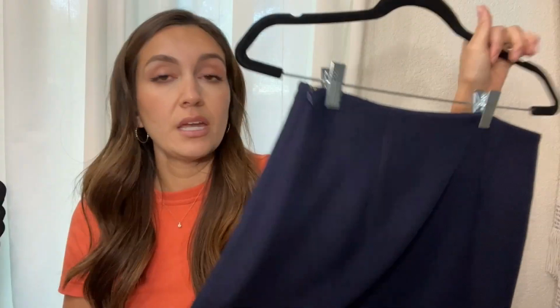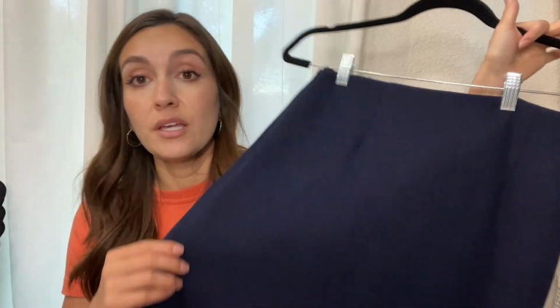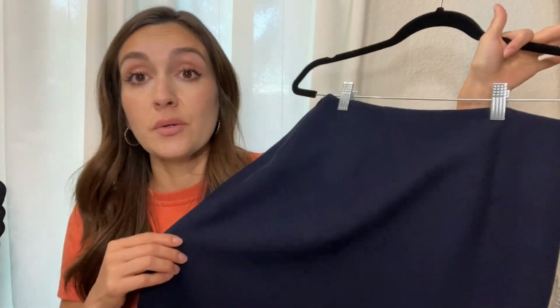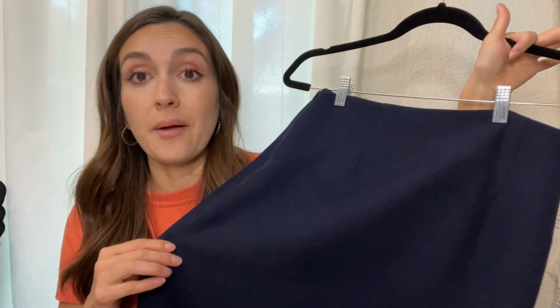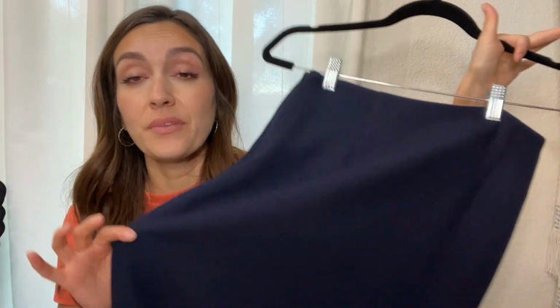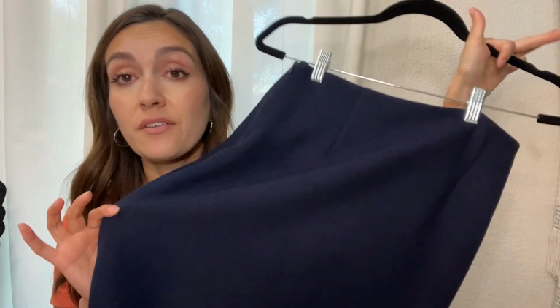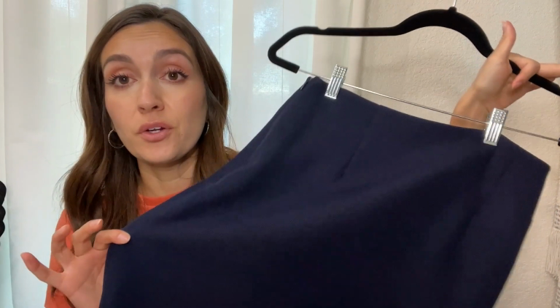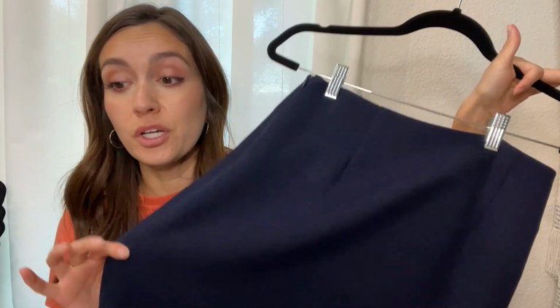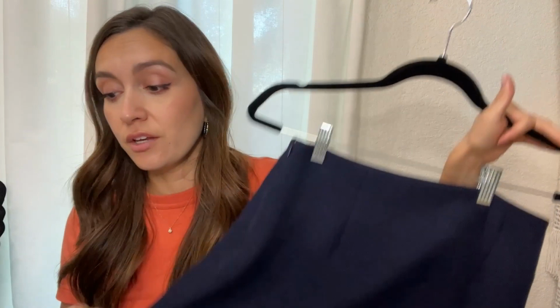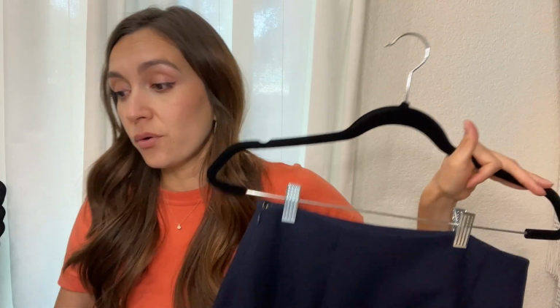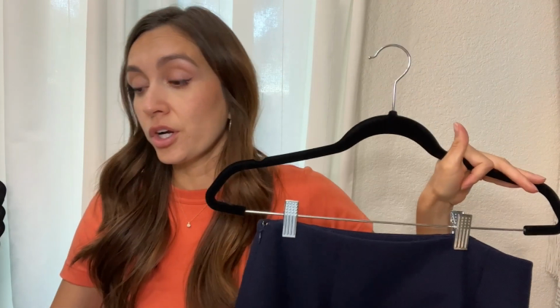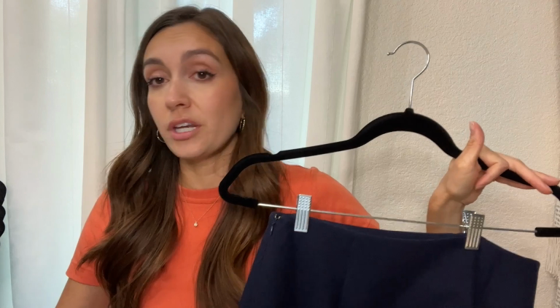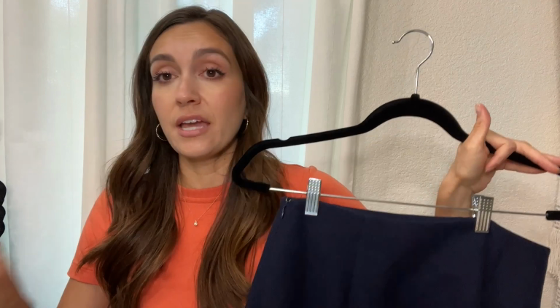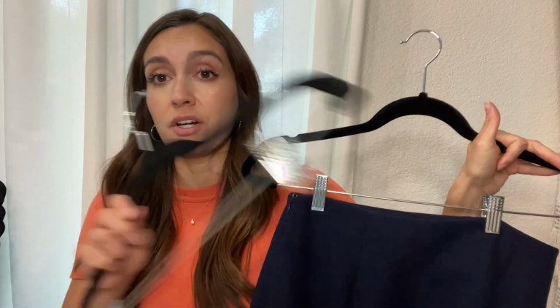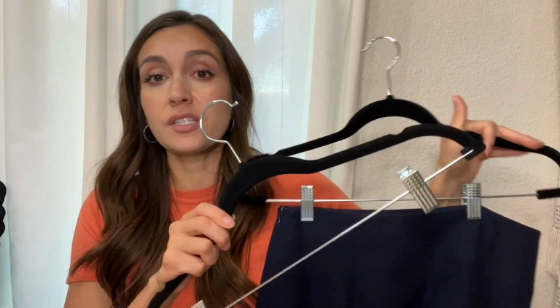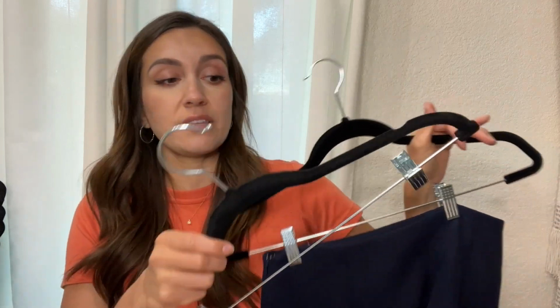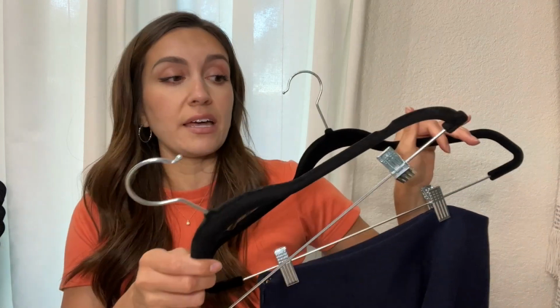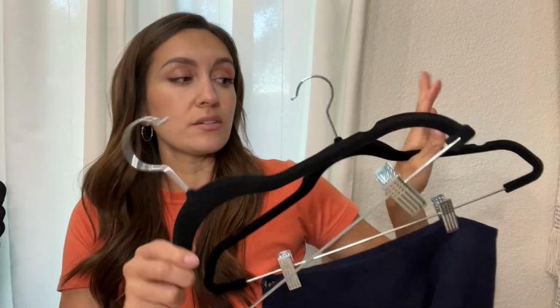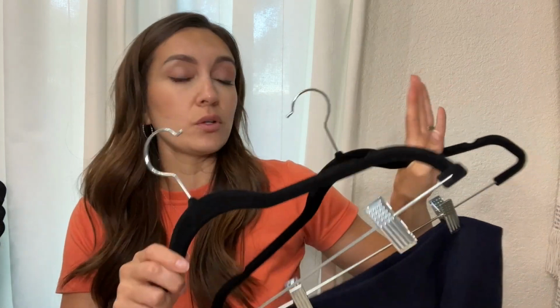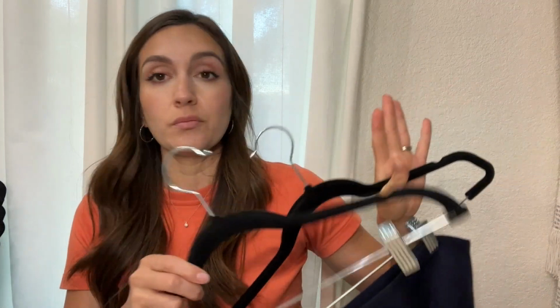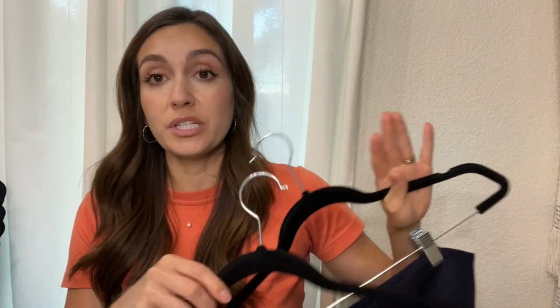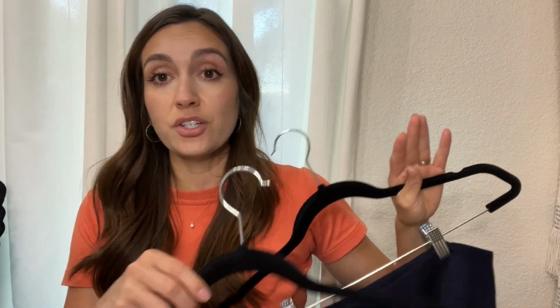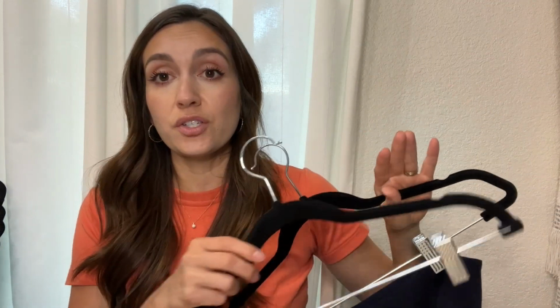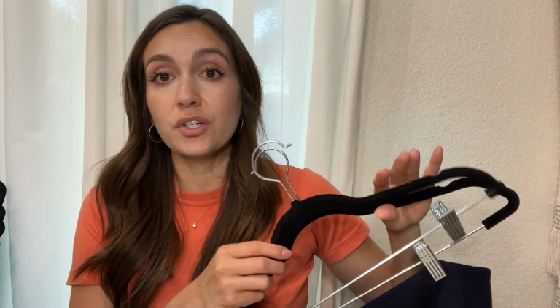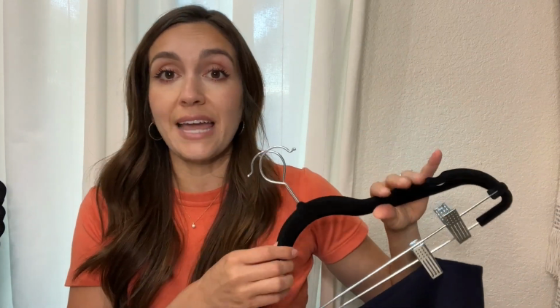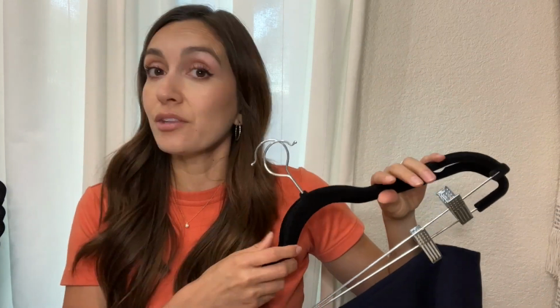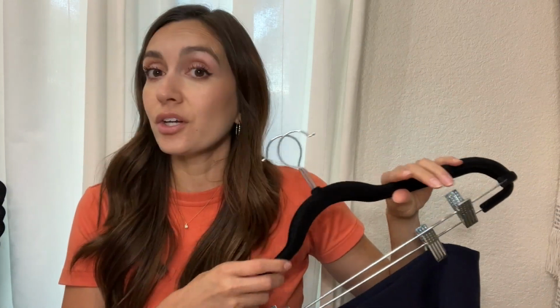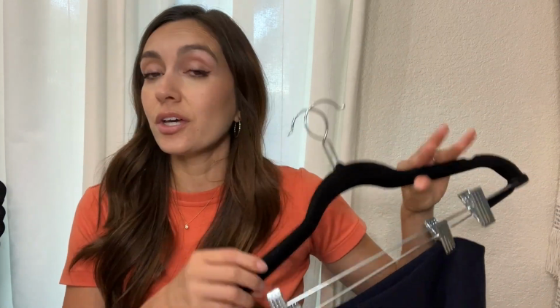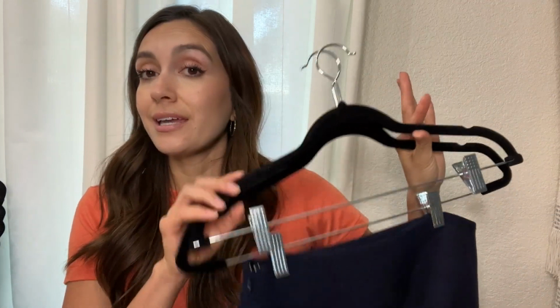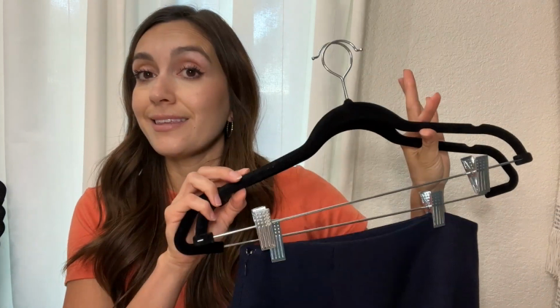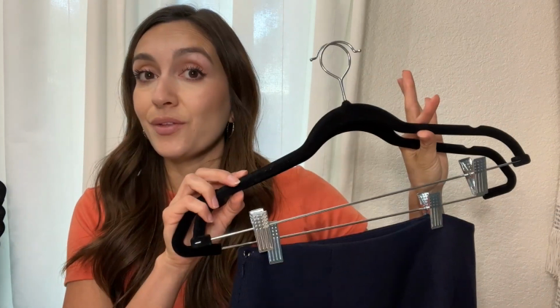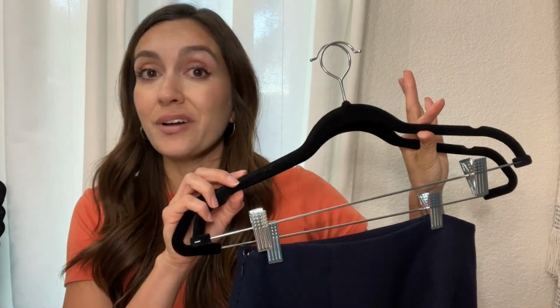So yeah, if you're looking for good hangers that will protect your skirts and look good, these are the ones.